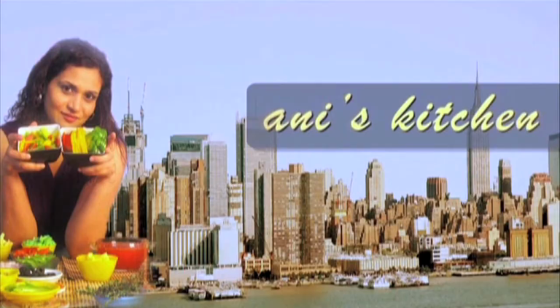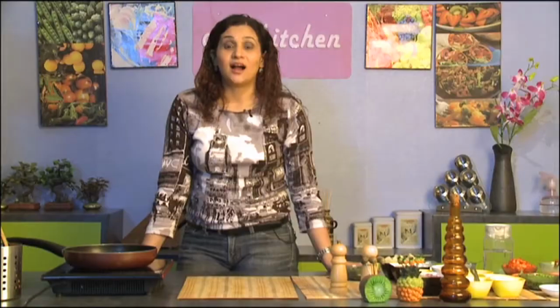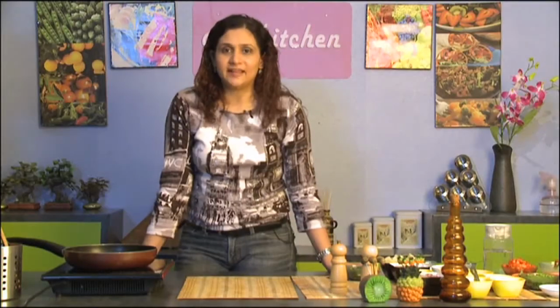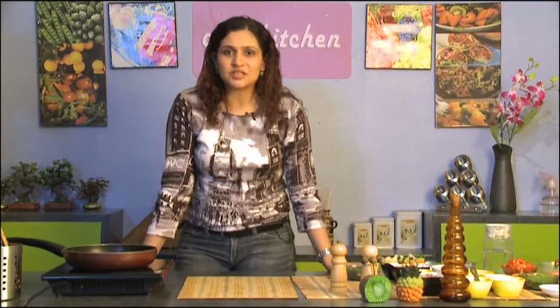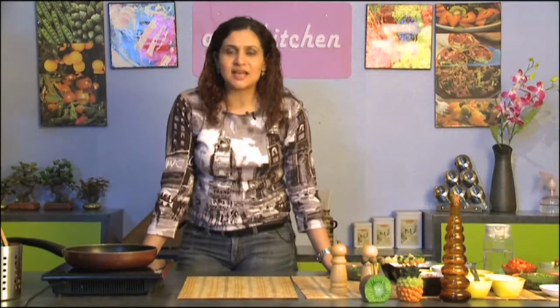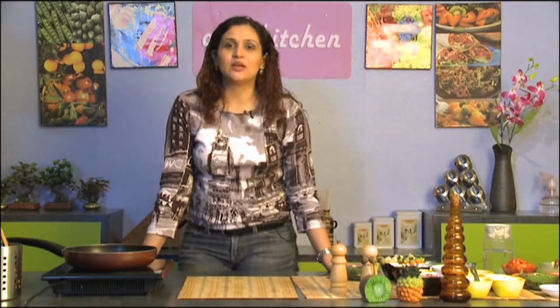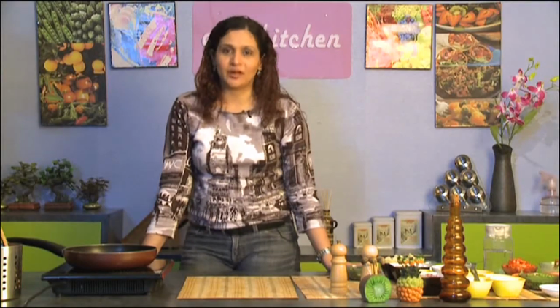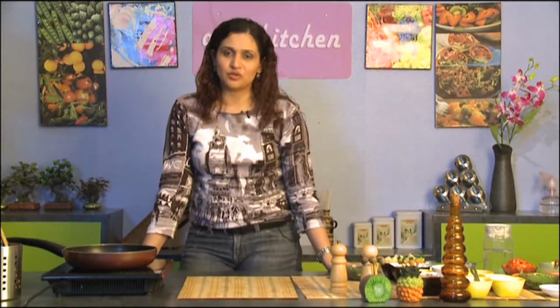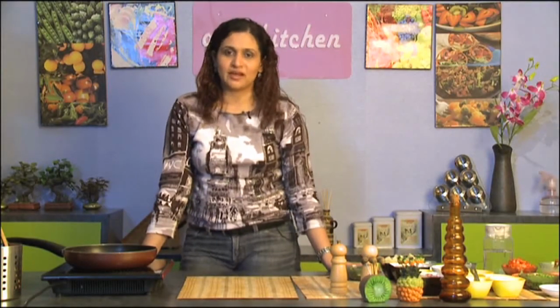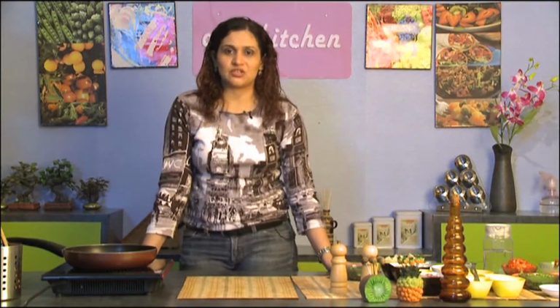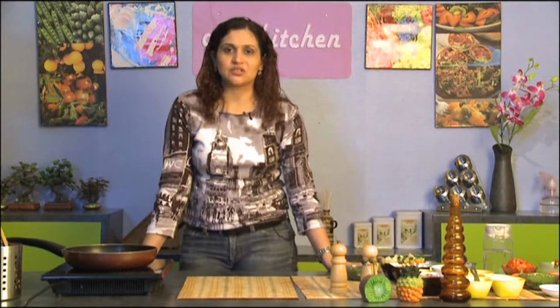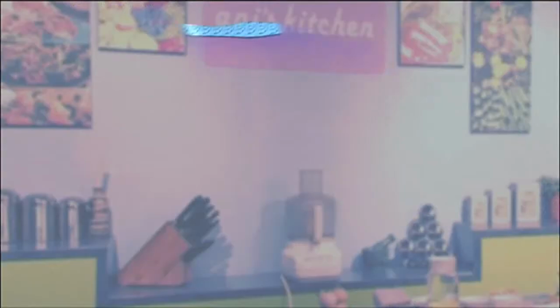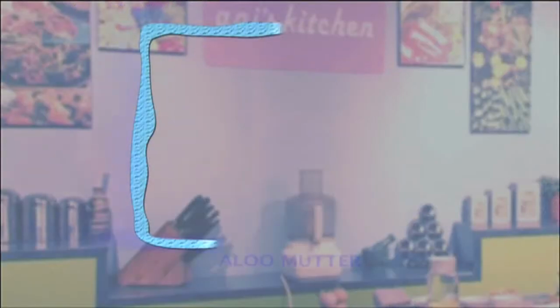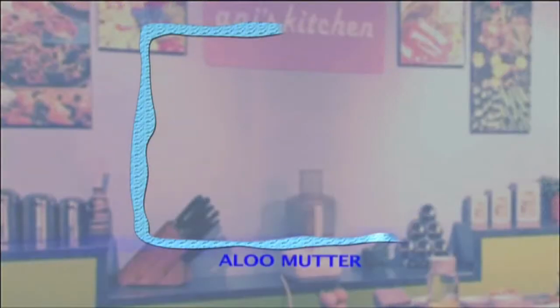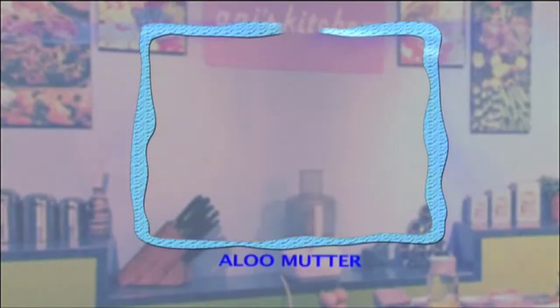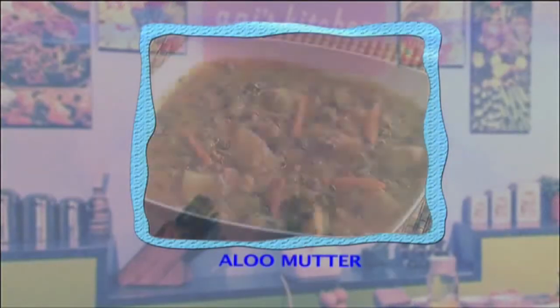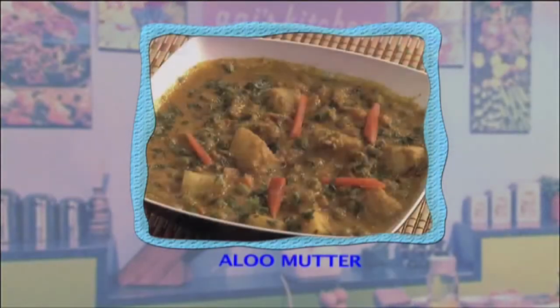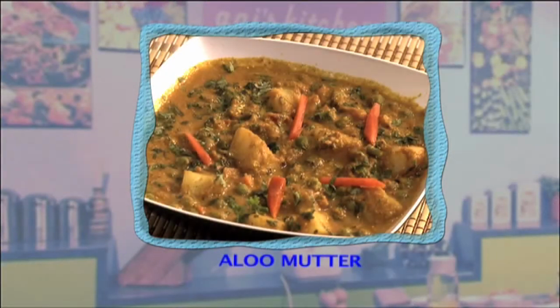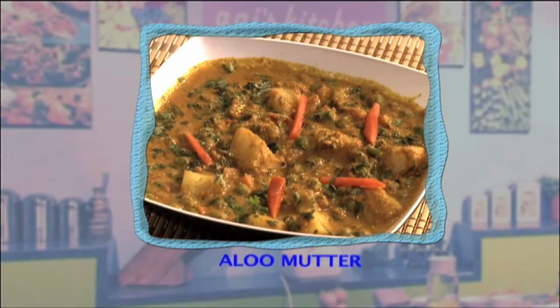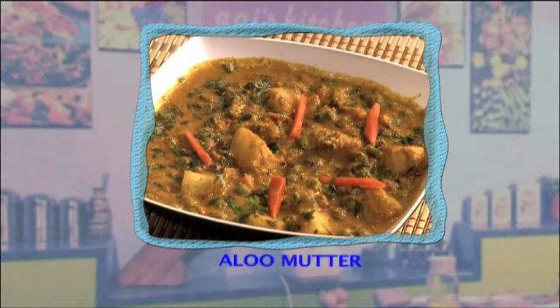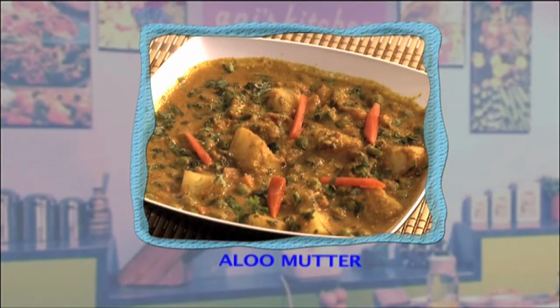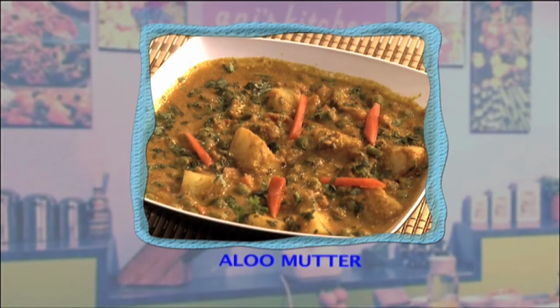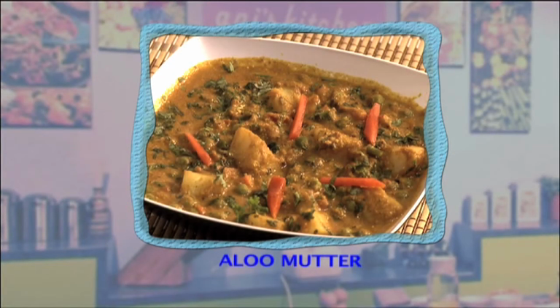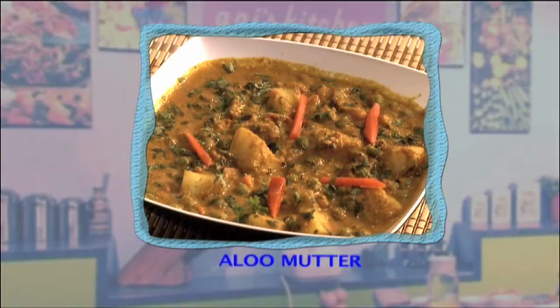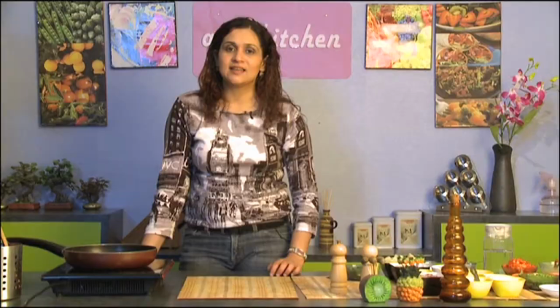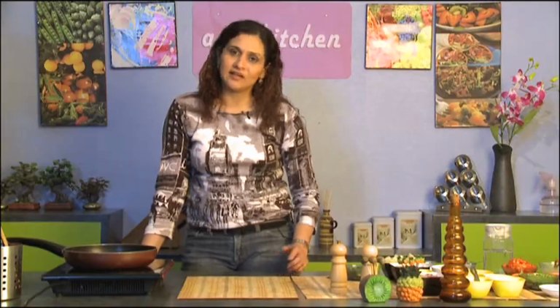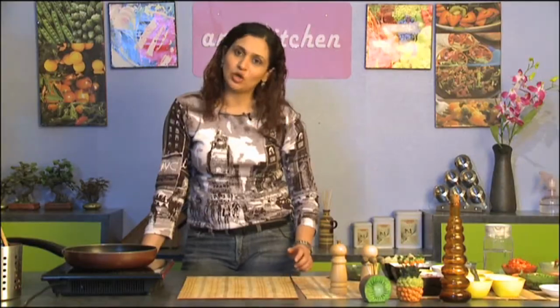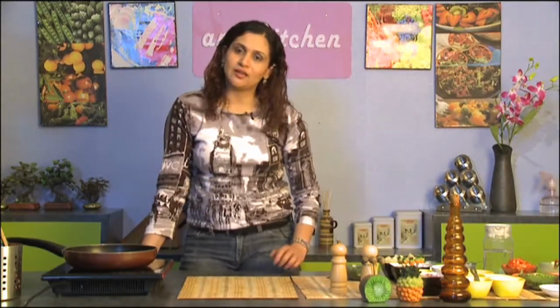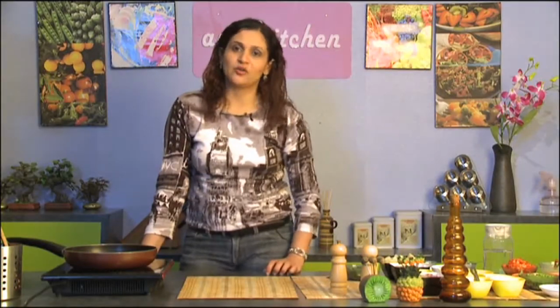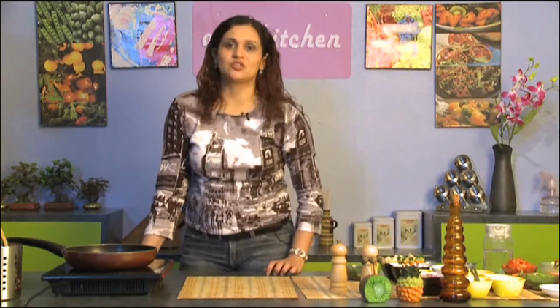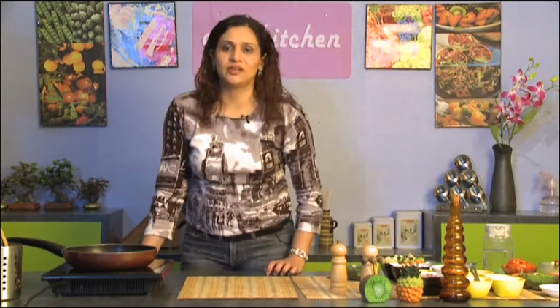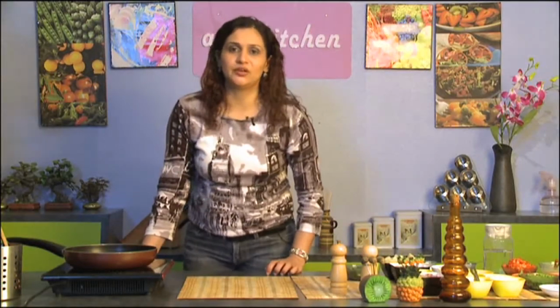Hi there, this is Annie and welcome to my kitchen. Today I'm going to make a very simple dish called aloo matar. Let's have a look at the ingredients right here.